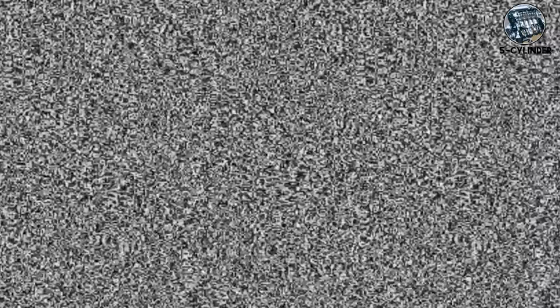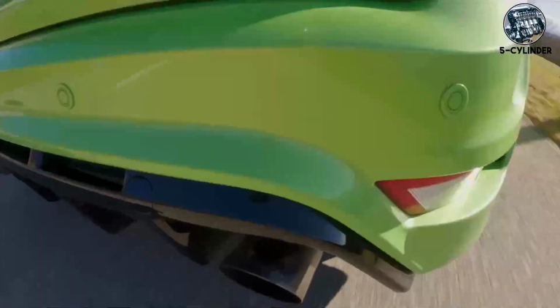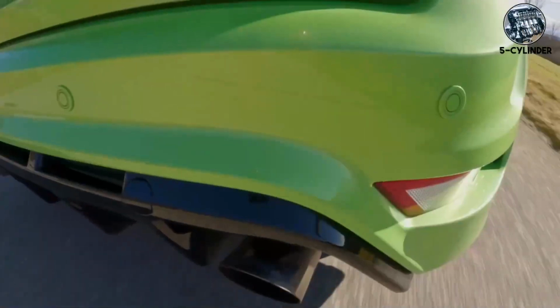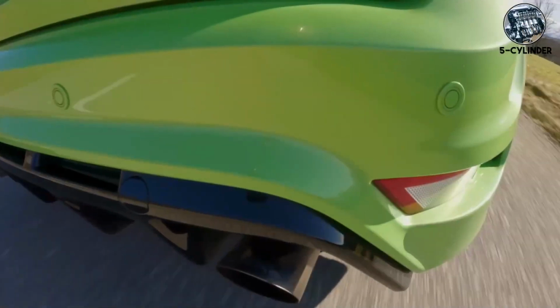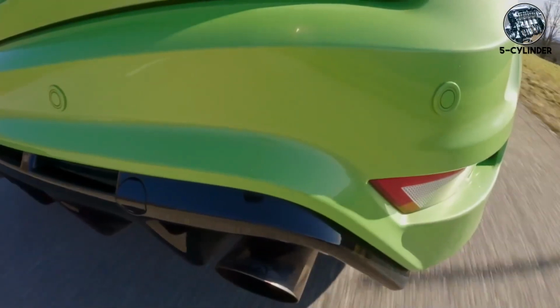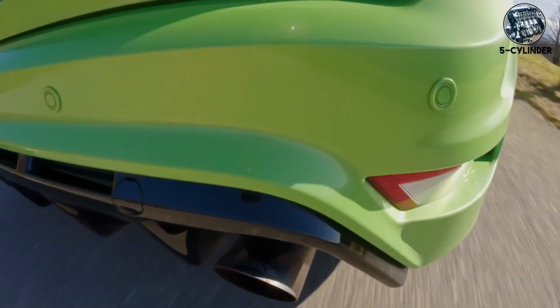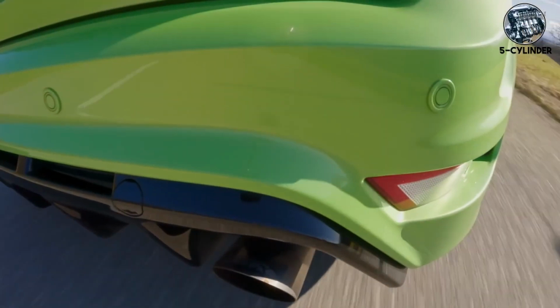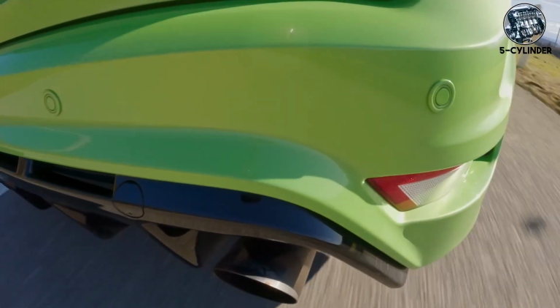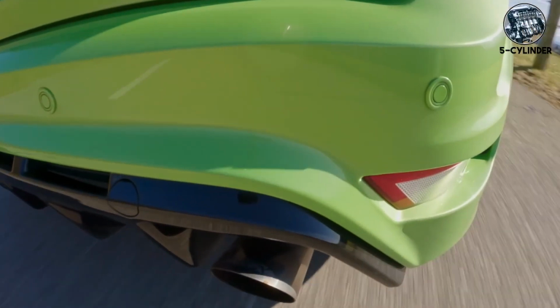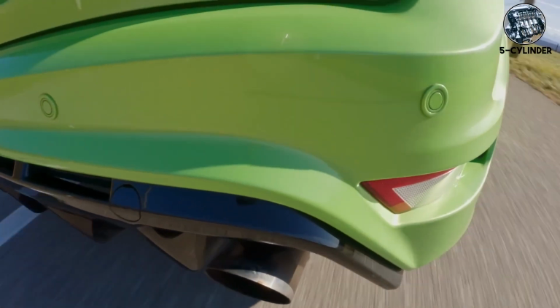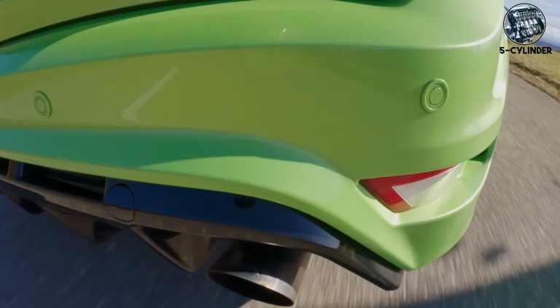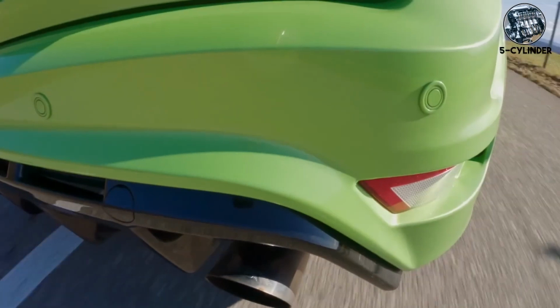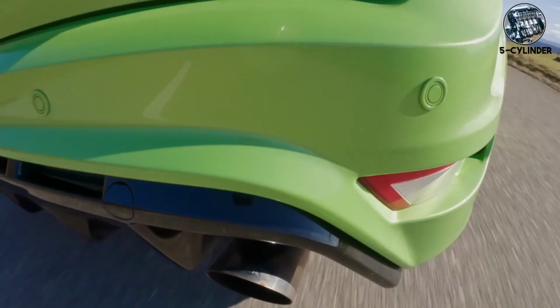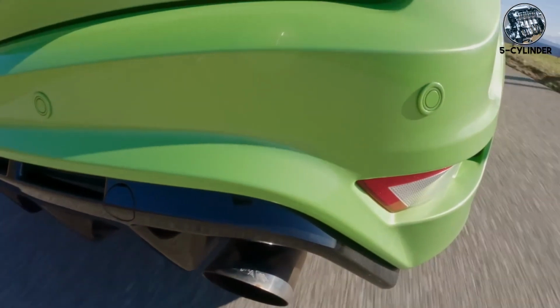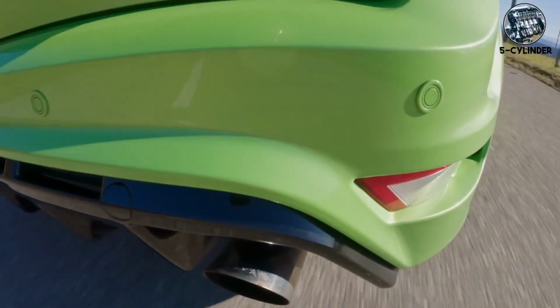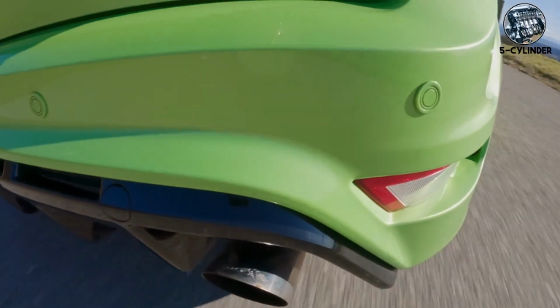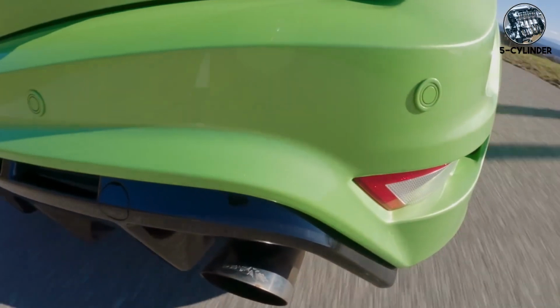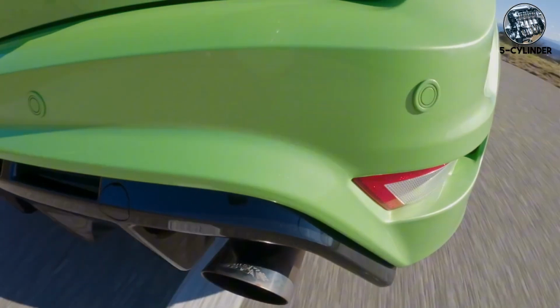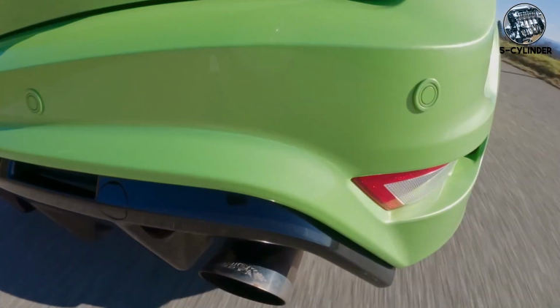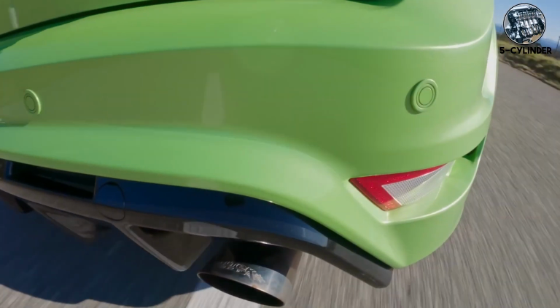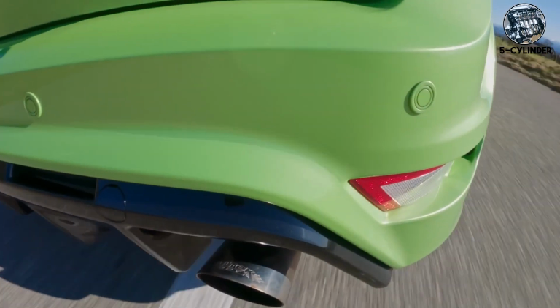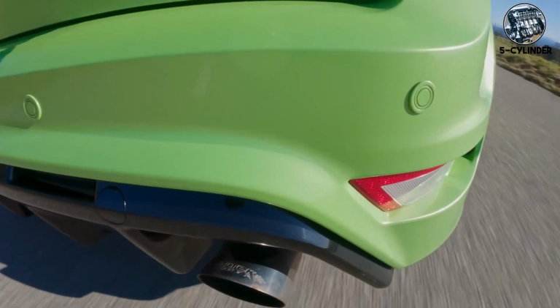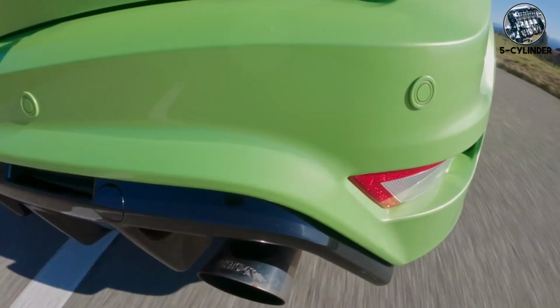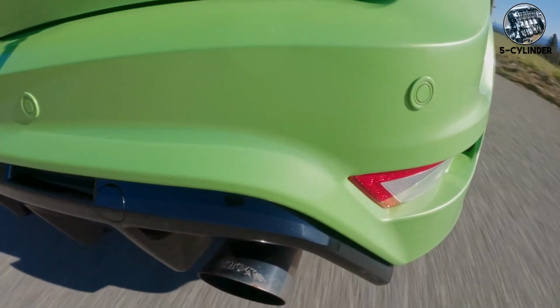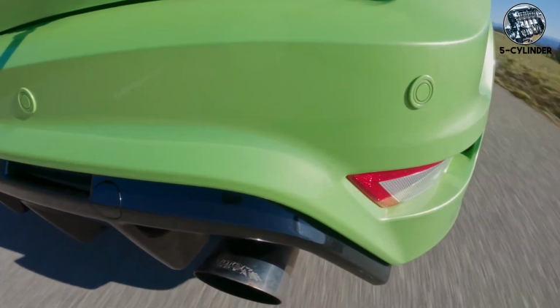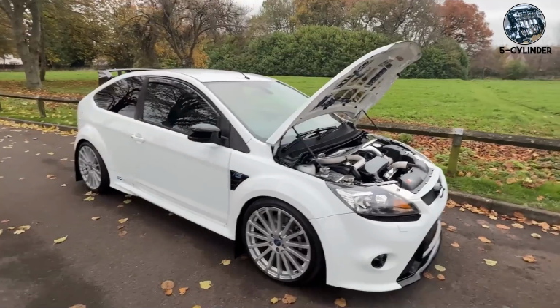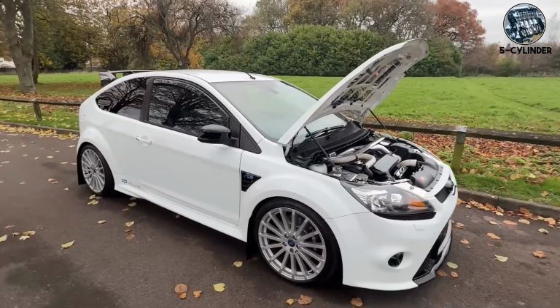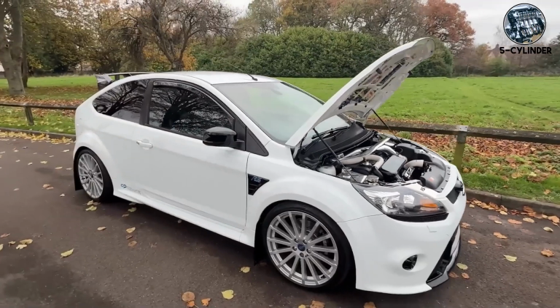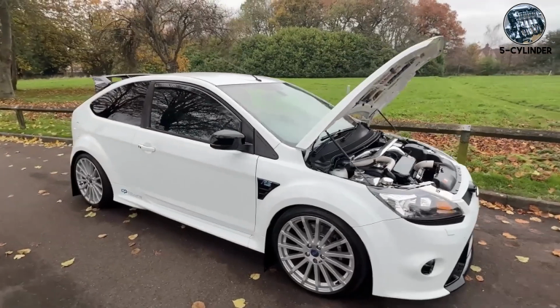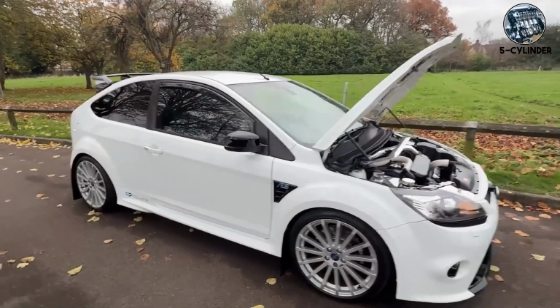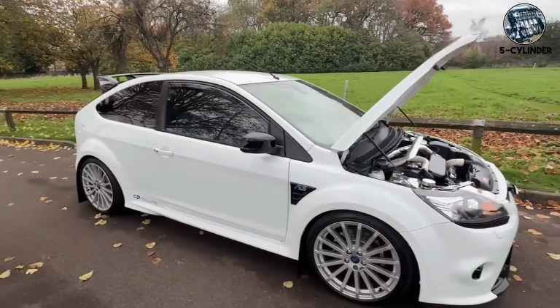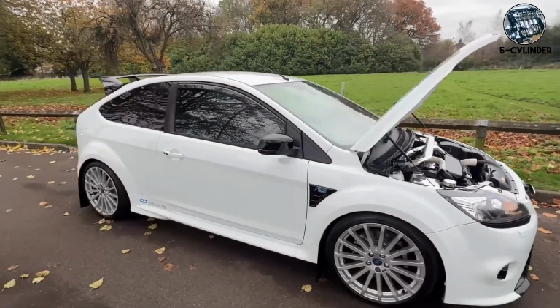But that sound — that glorious five-cylinder warble with overrun pops — made it worth the terror.